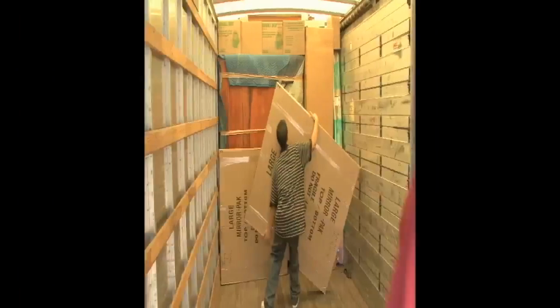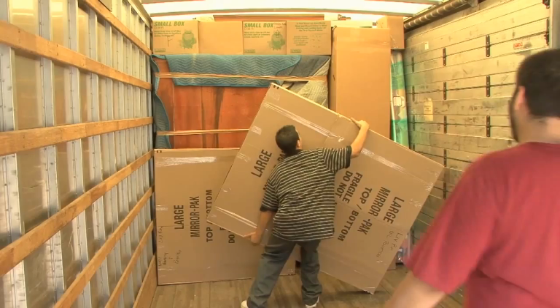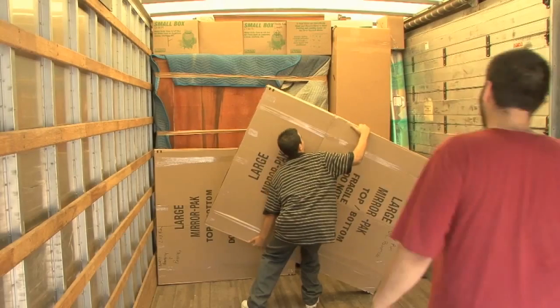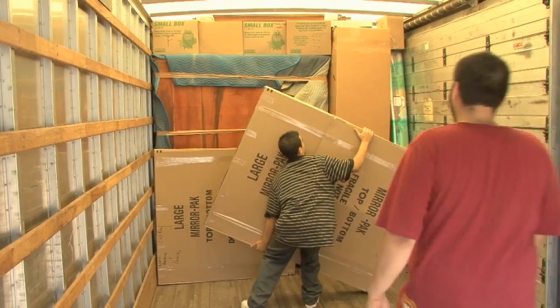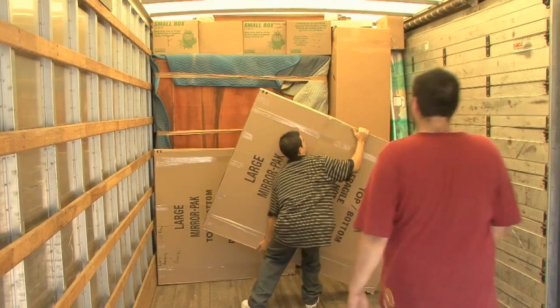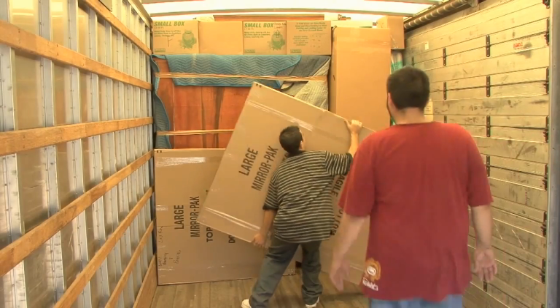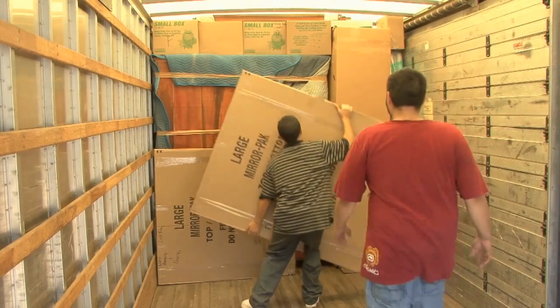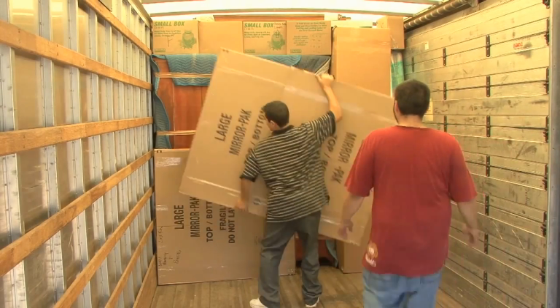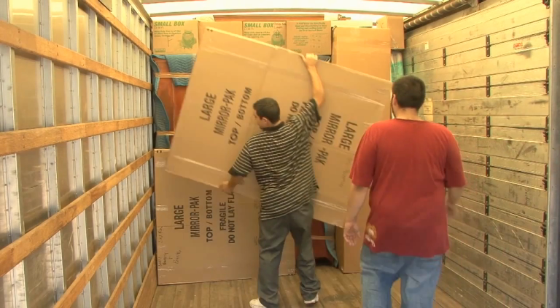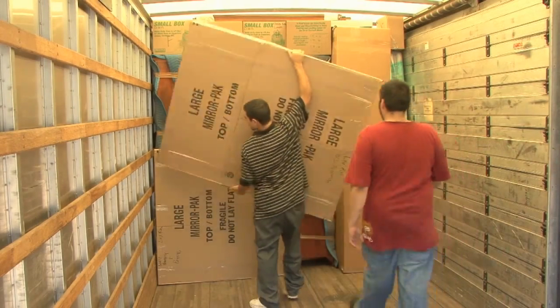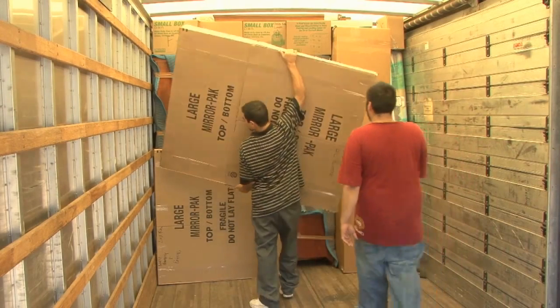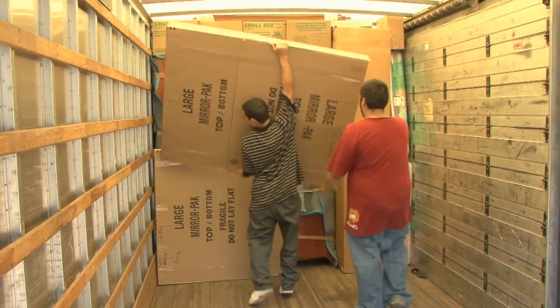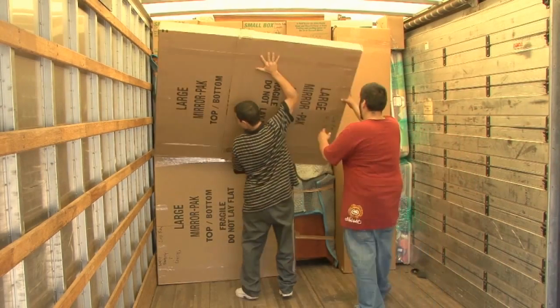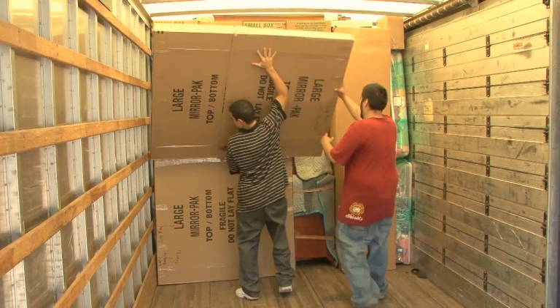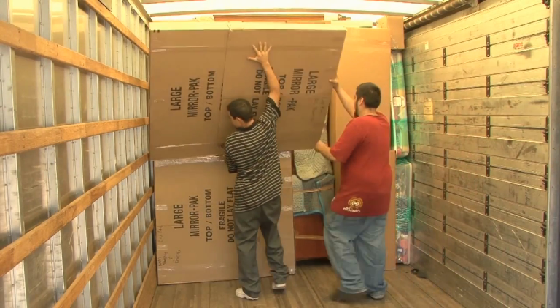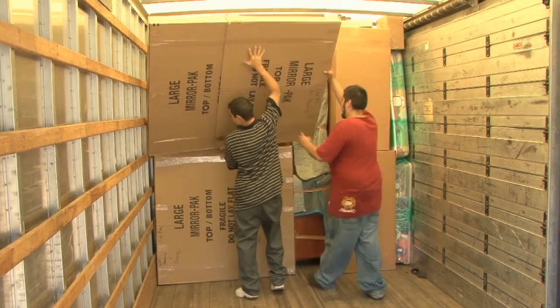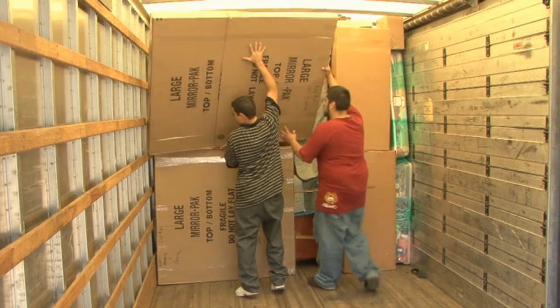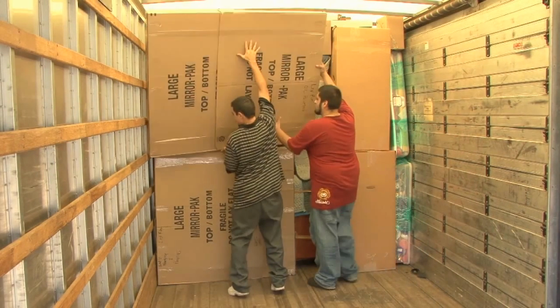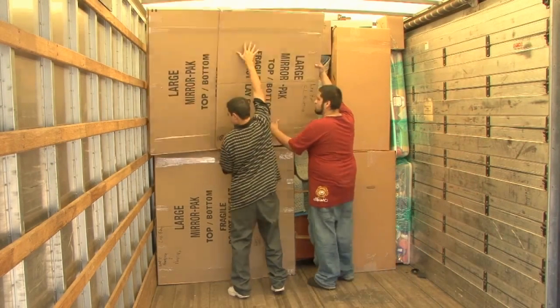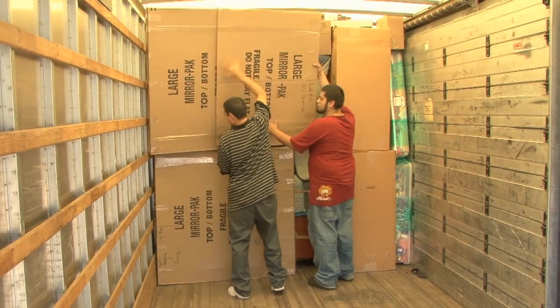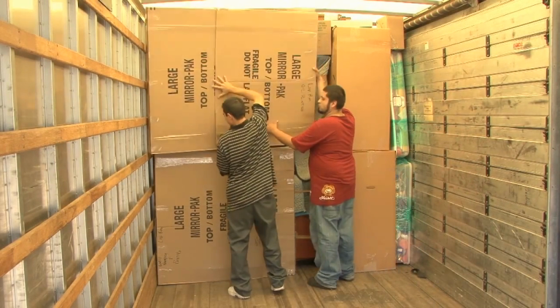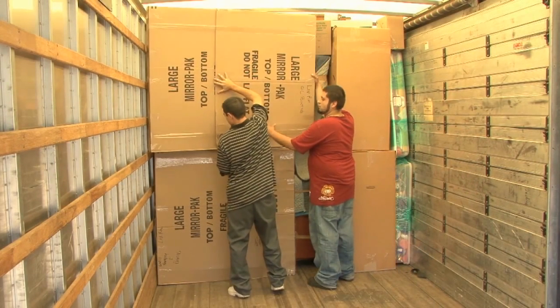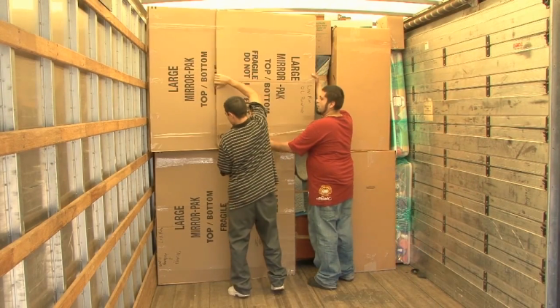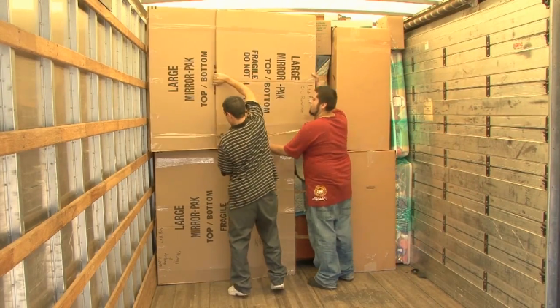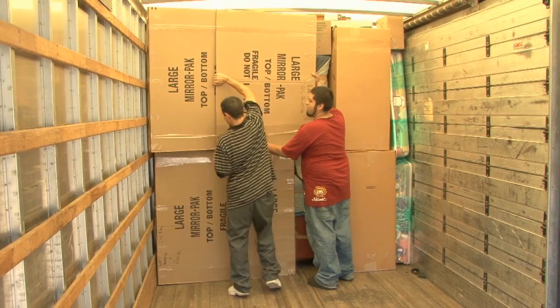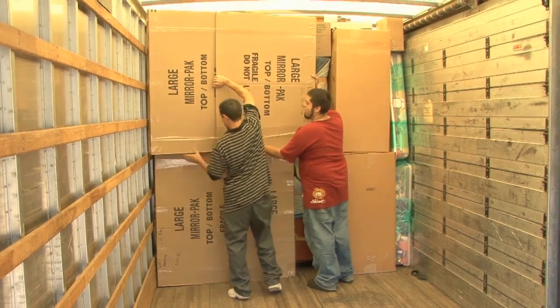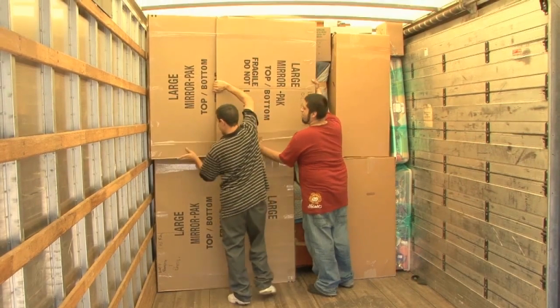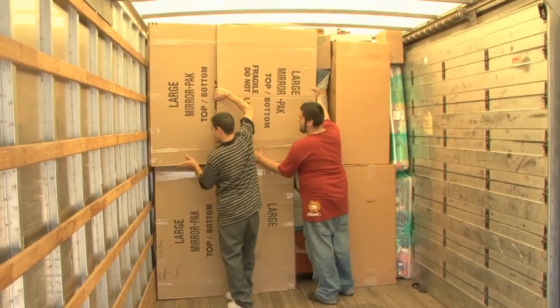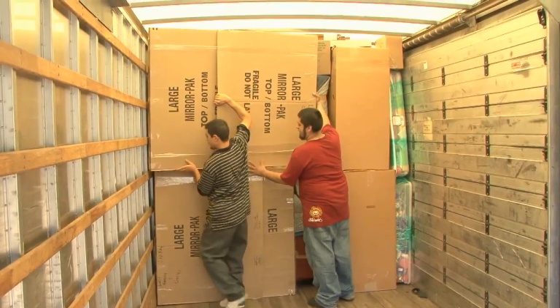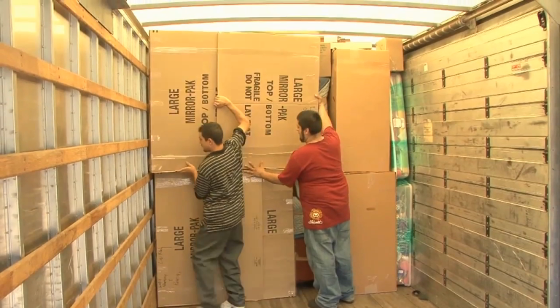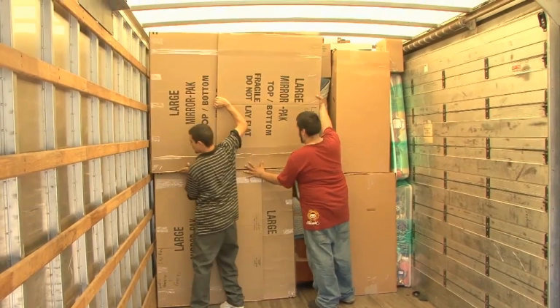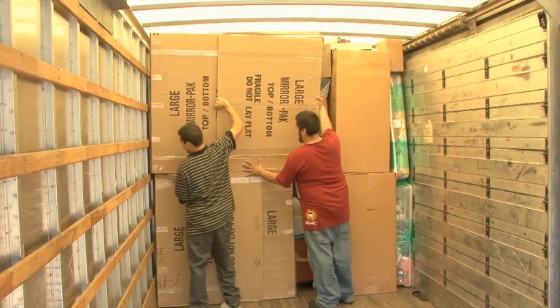Finally, two mirror cartons are stacked on top of each other to the rear of the cabinet to bring it even with the wardrobes.